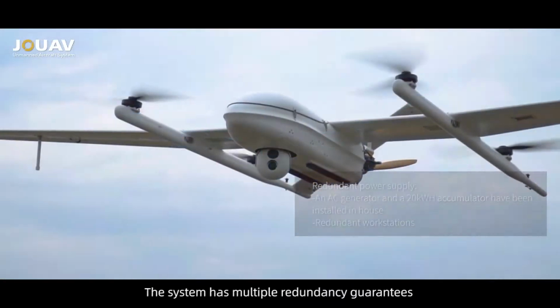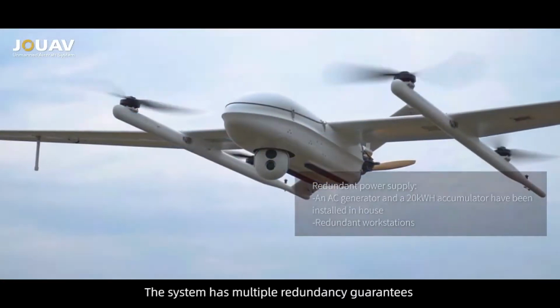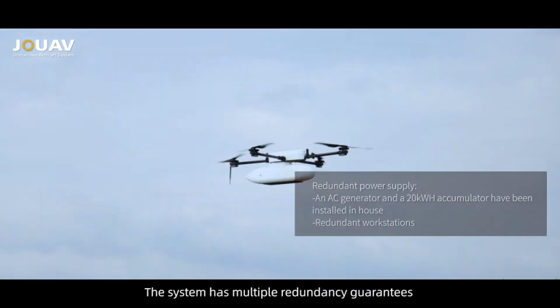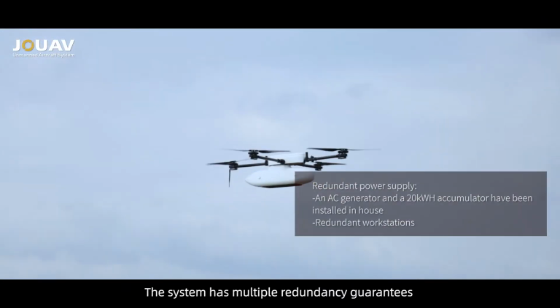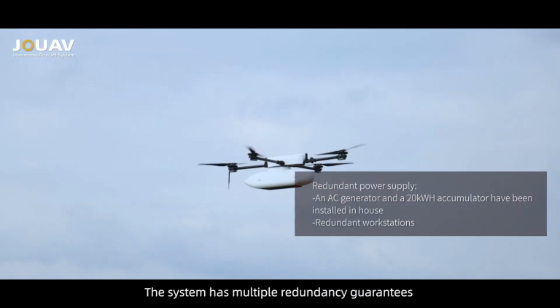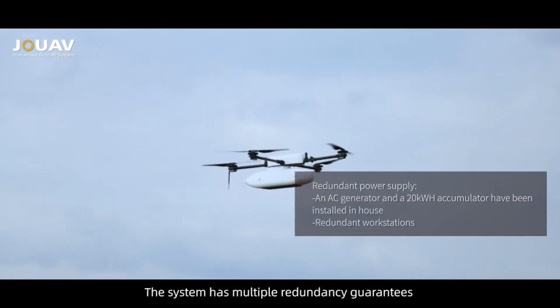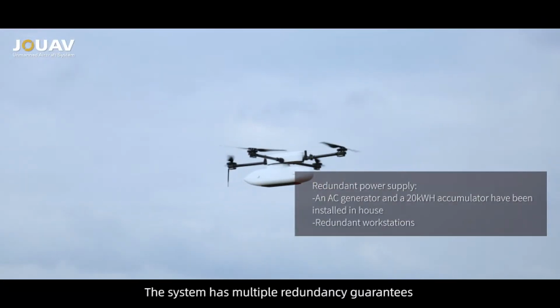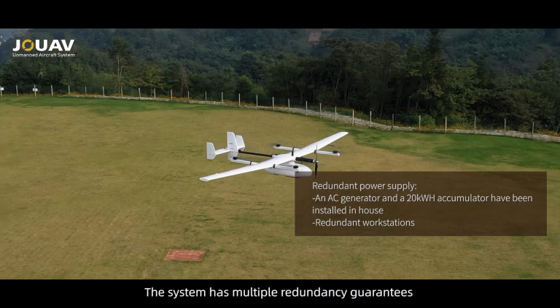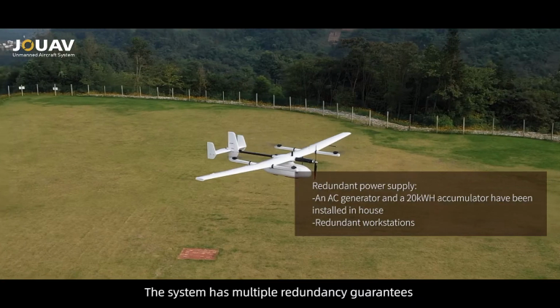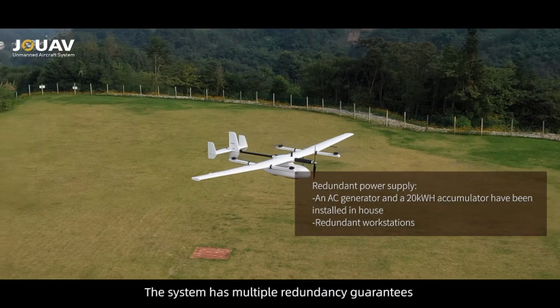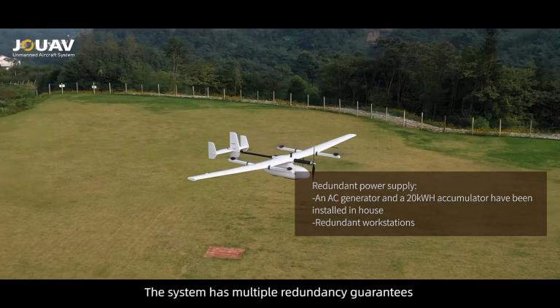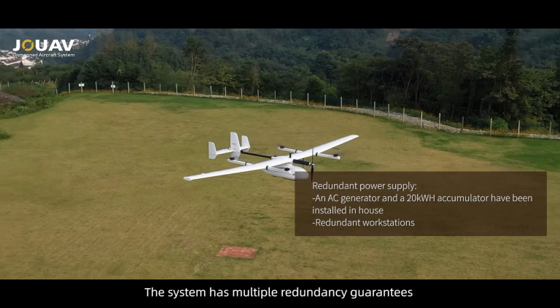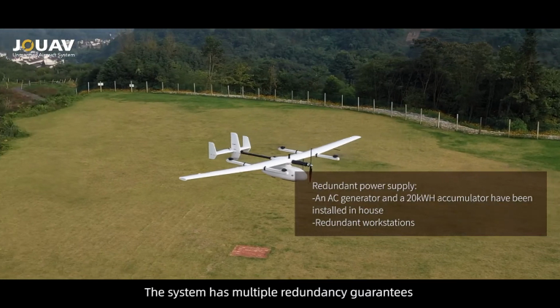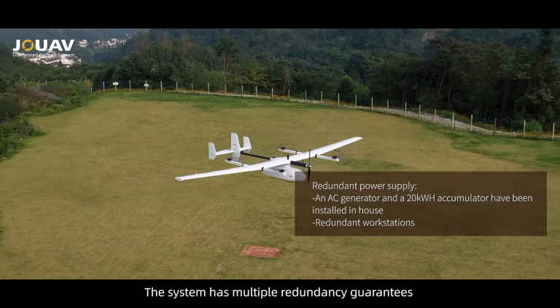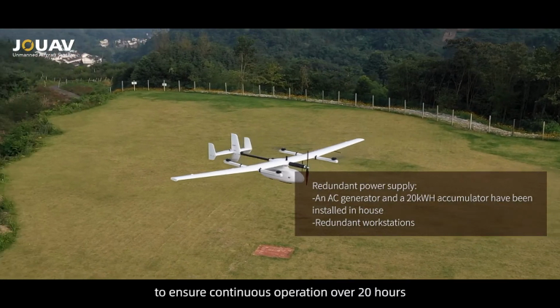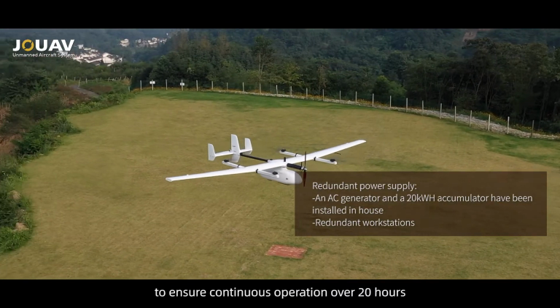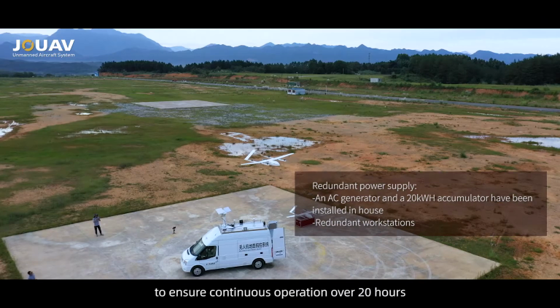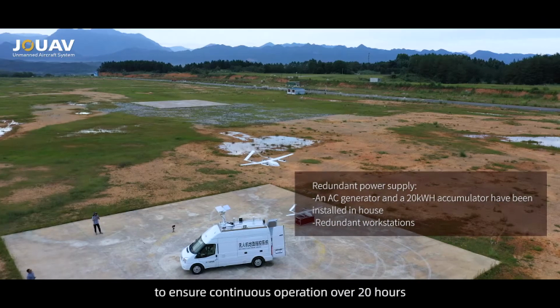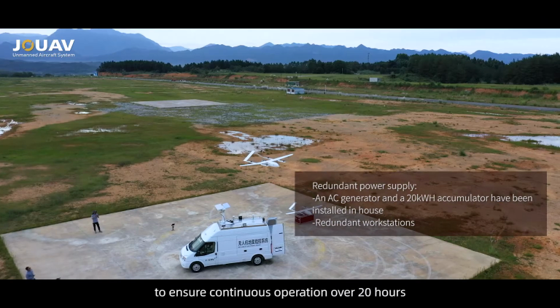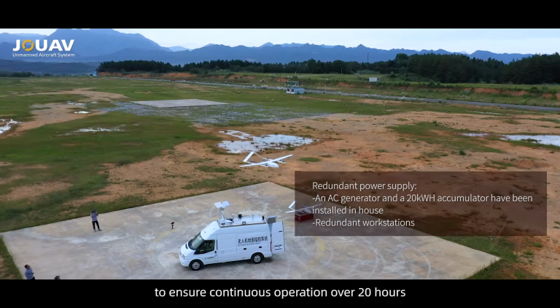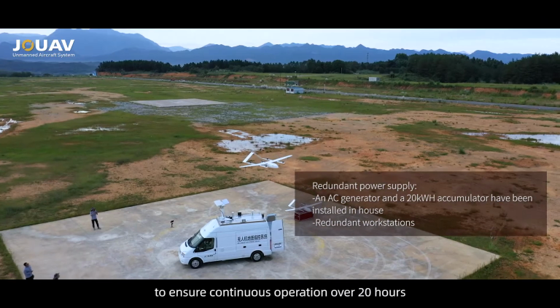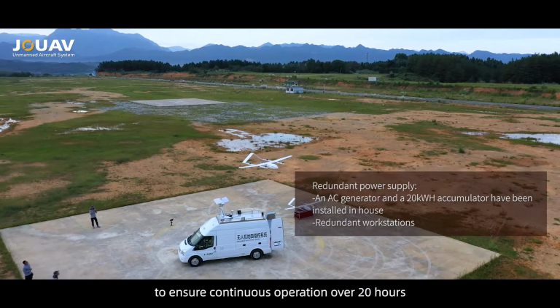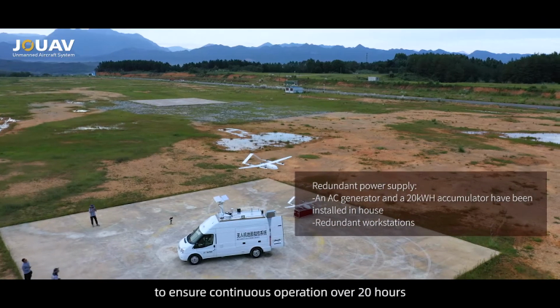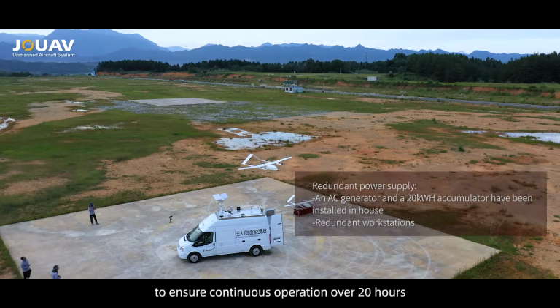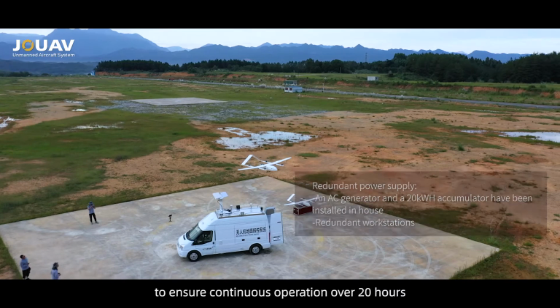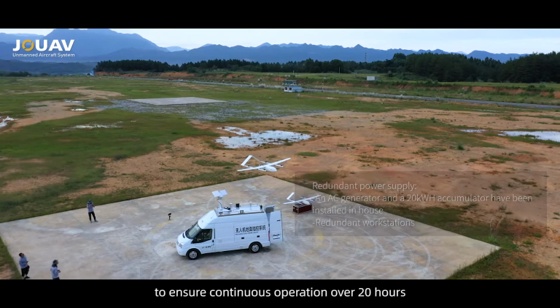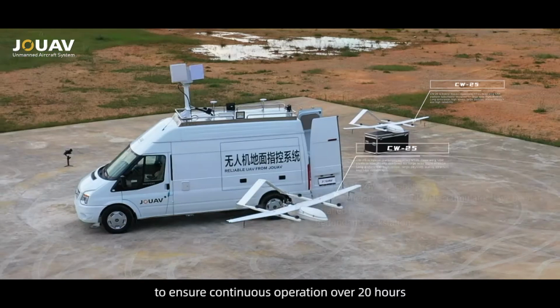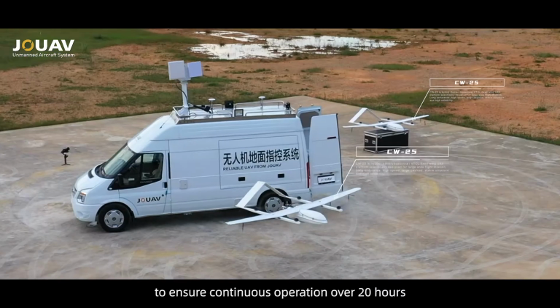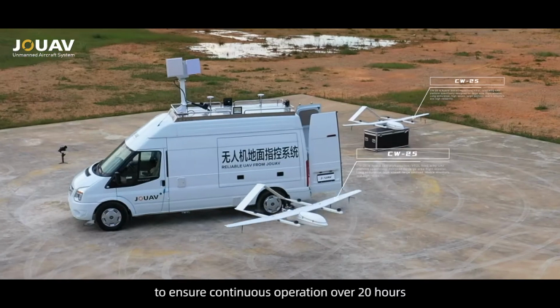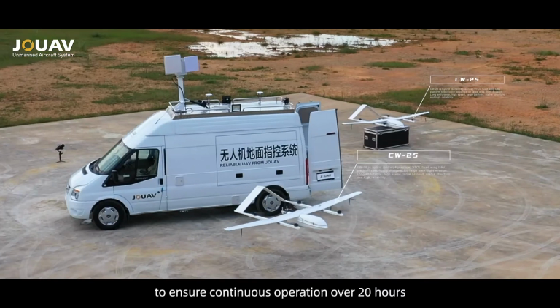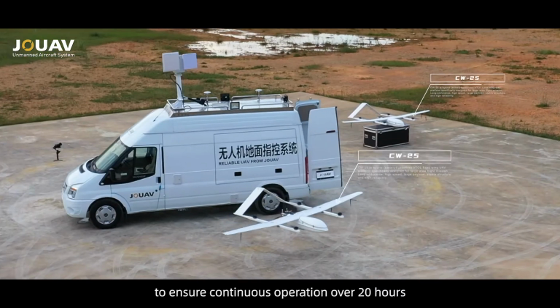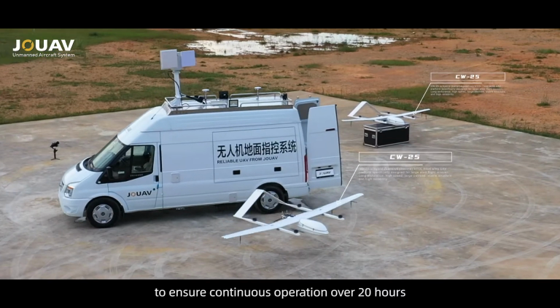Integrating a 100-kilometer wide and narrow band antenna link with 100-kilometer operating range, the system has multiple redundancy guarantees to ensure continuous operation over 20 hours.